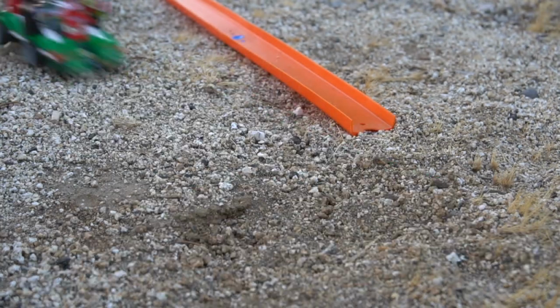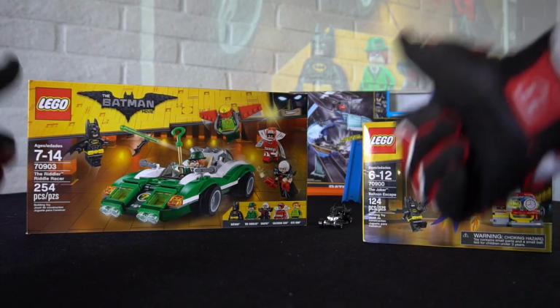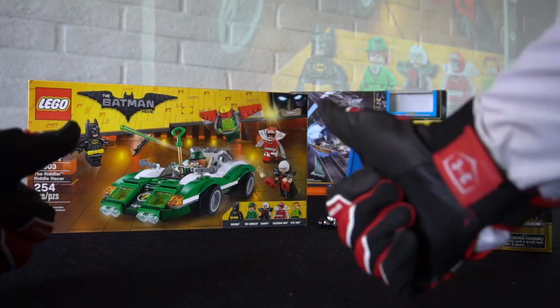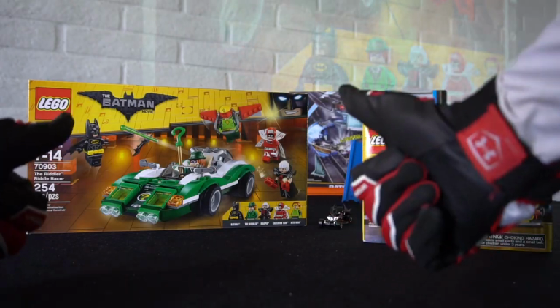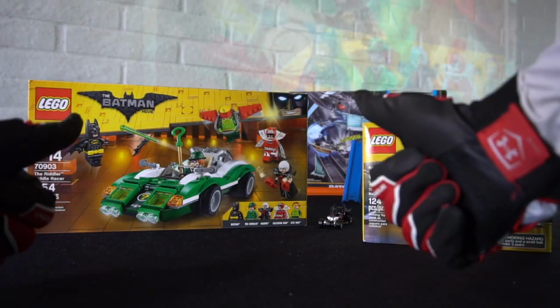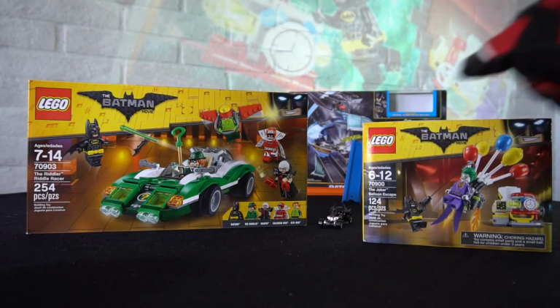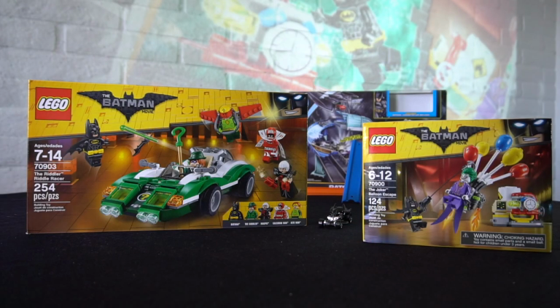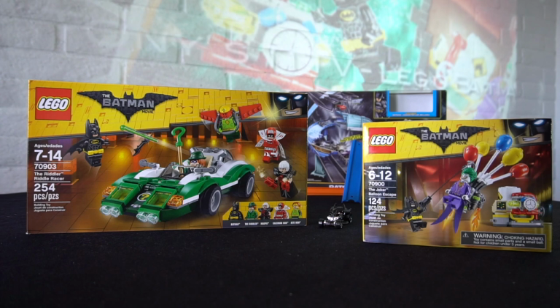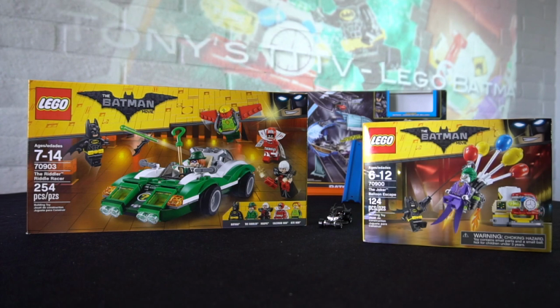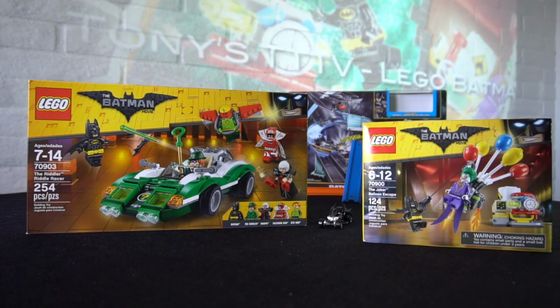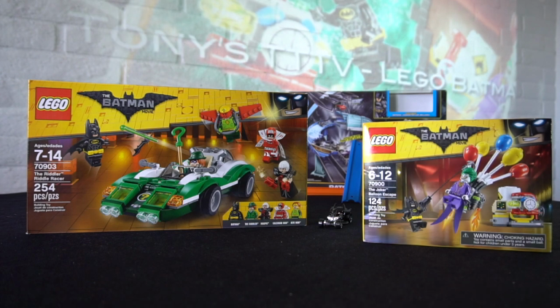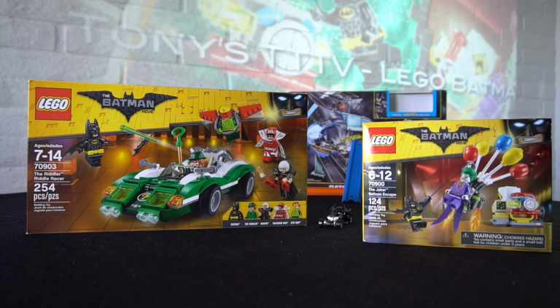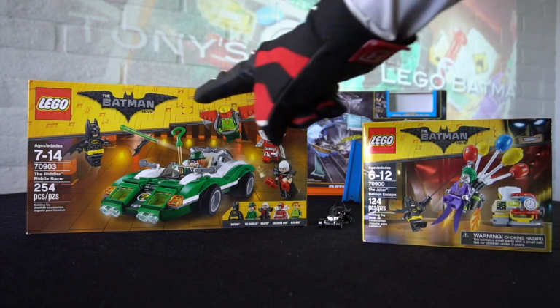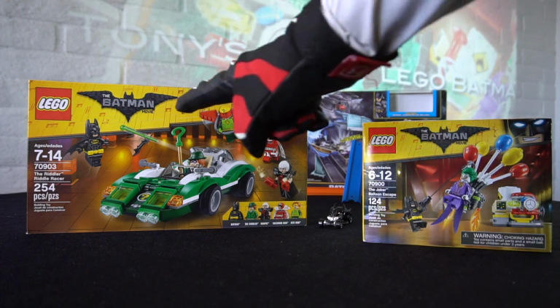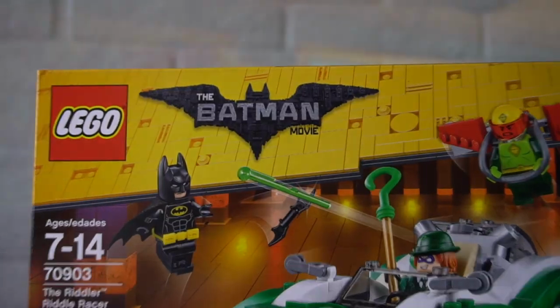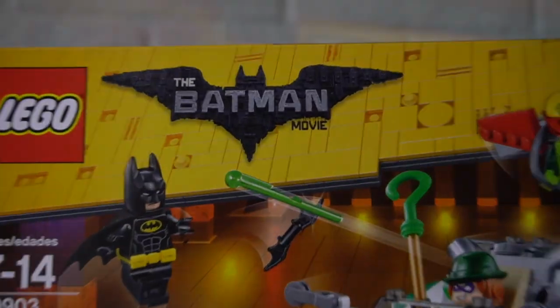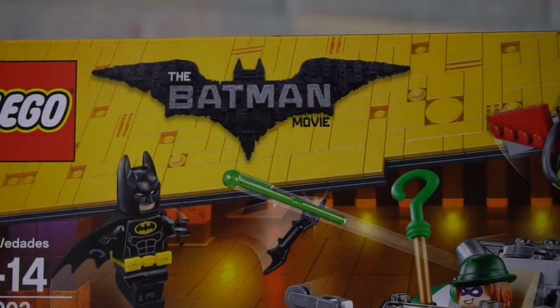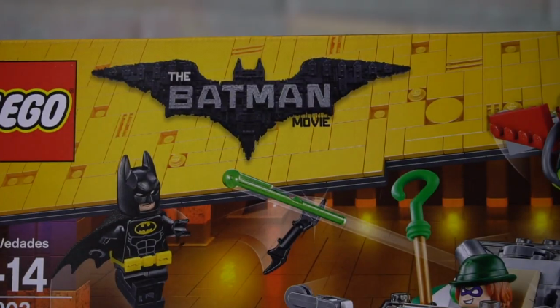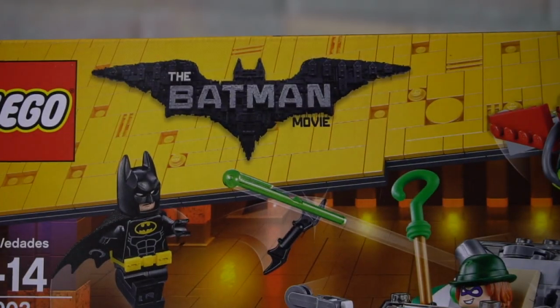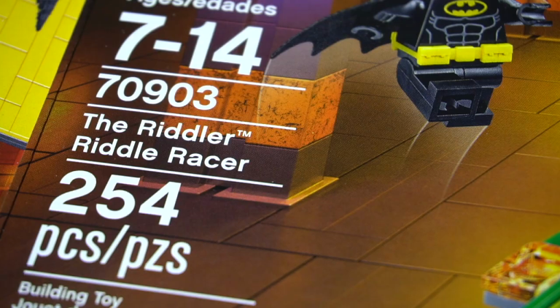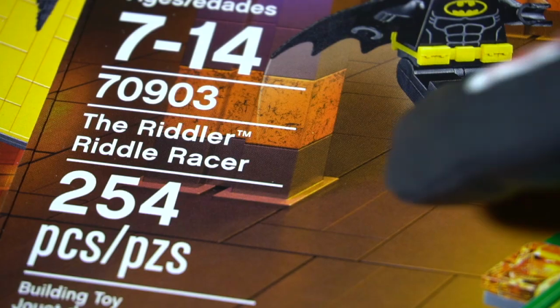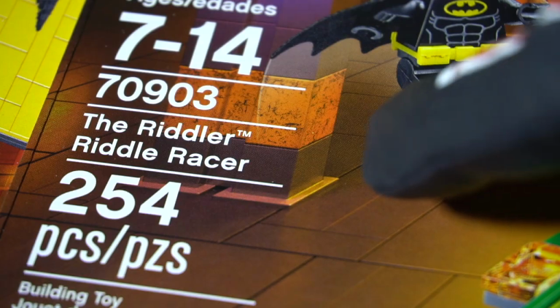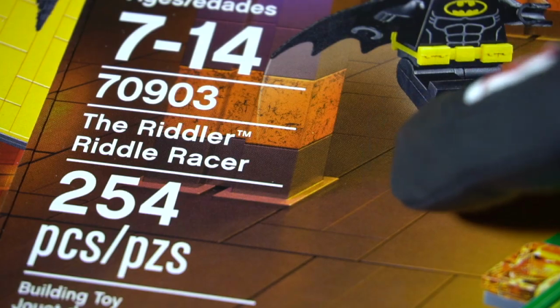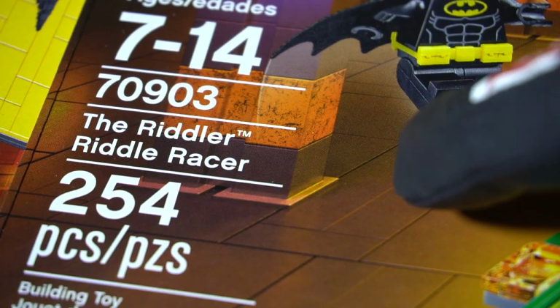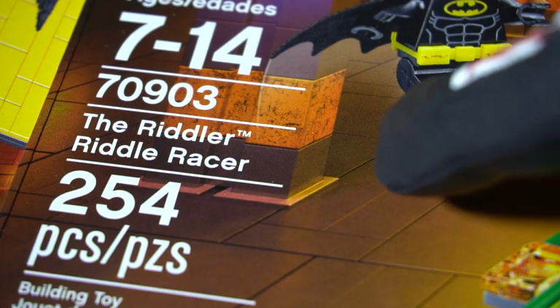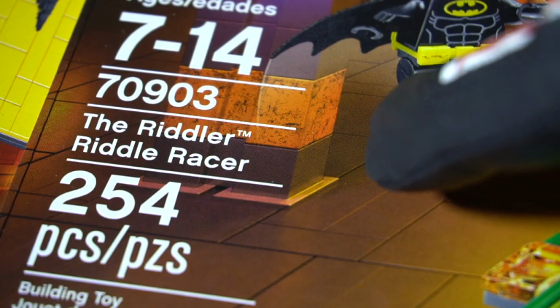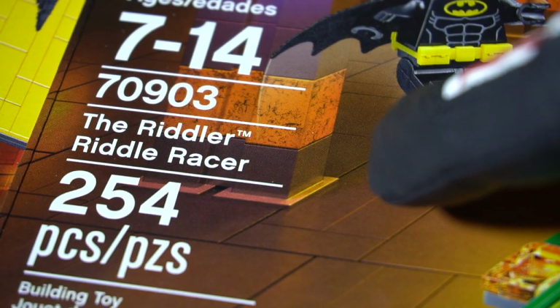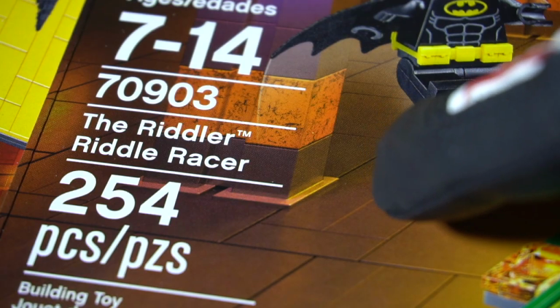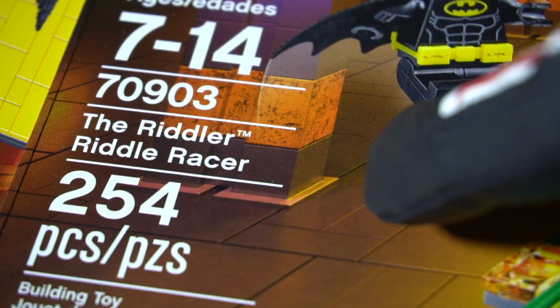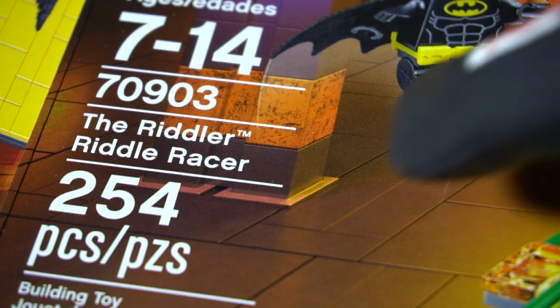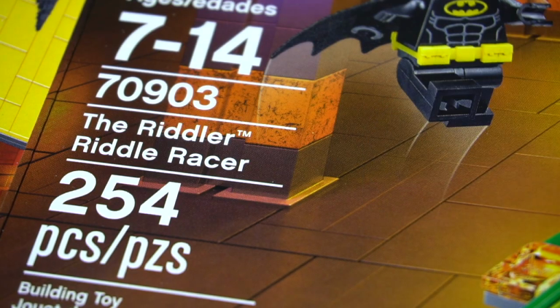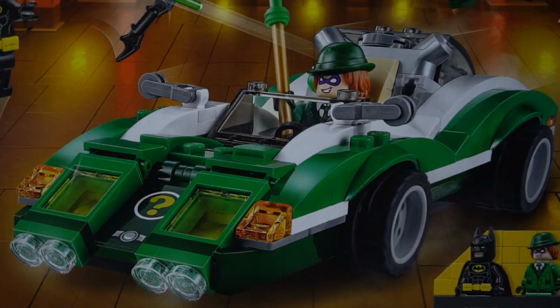Hey, it's Tony. Today we're going to check out the Lego Batman Riddler Riddle Racer. That's a tongue twister.